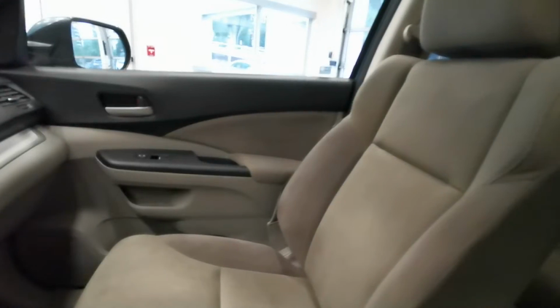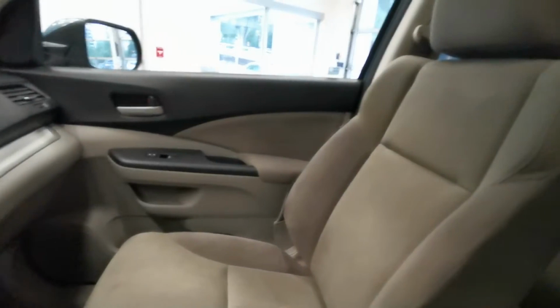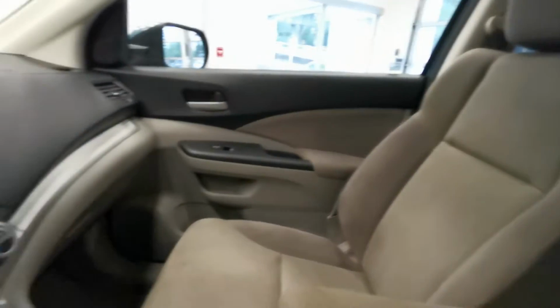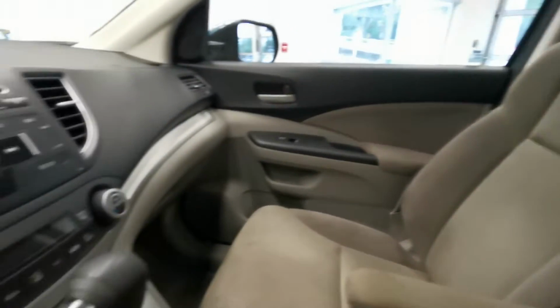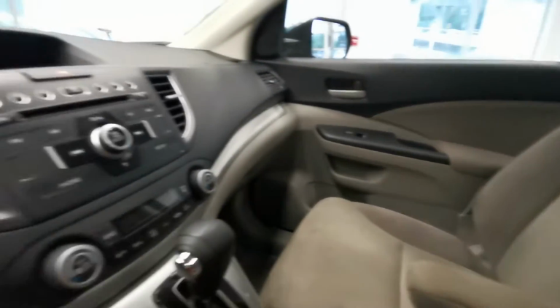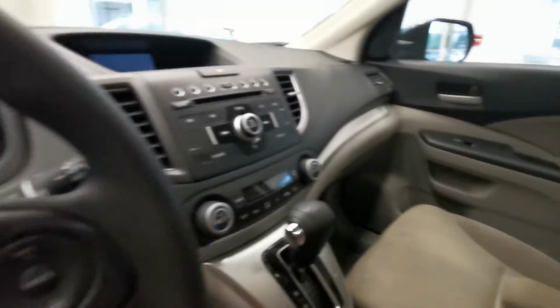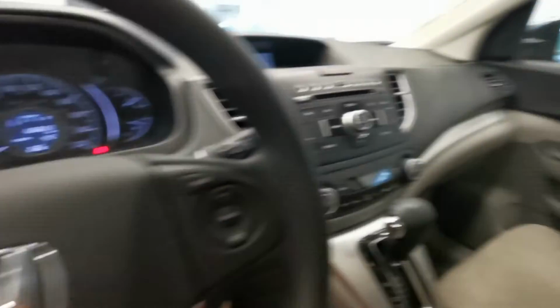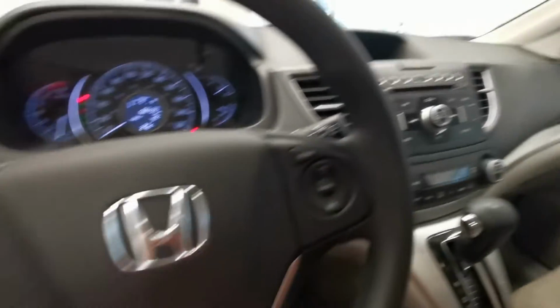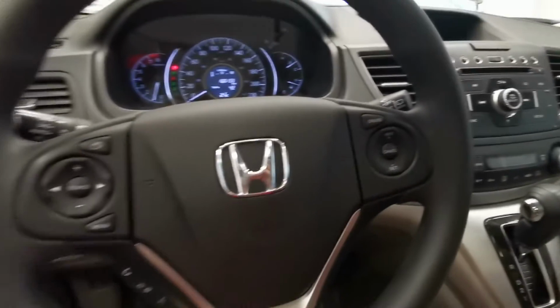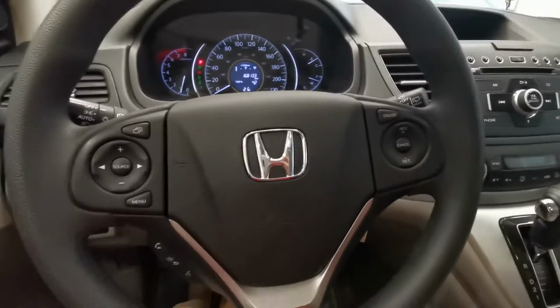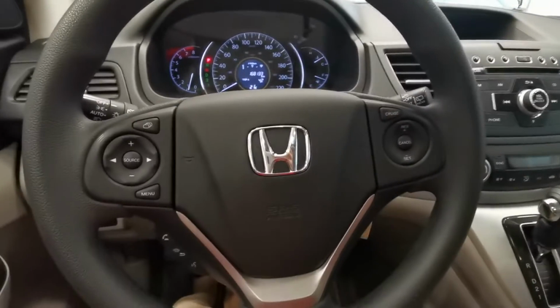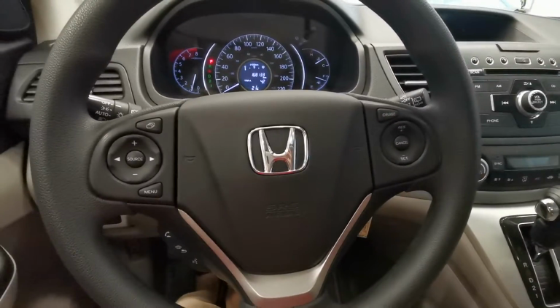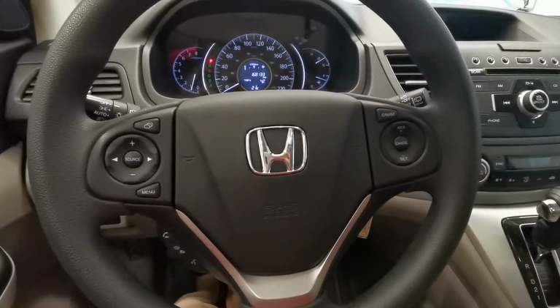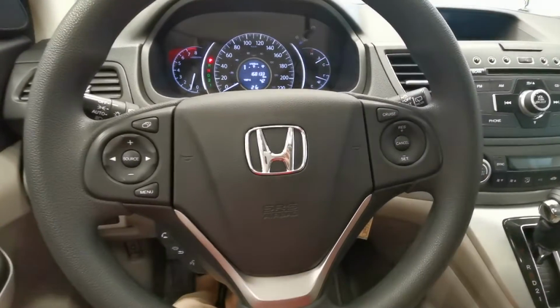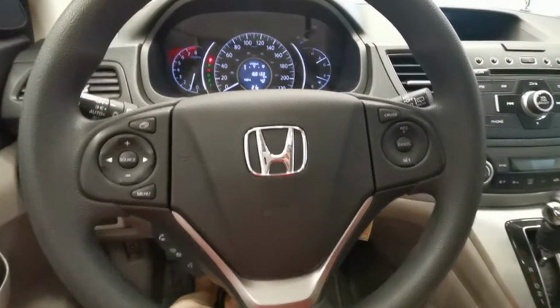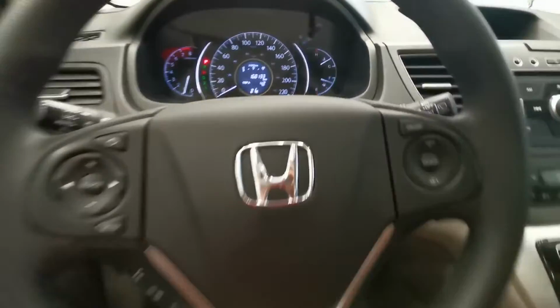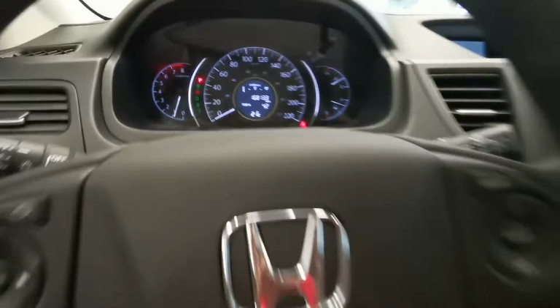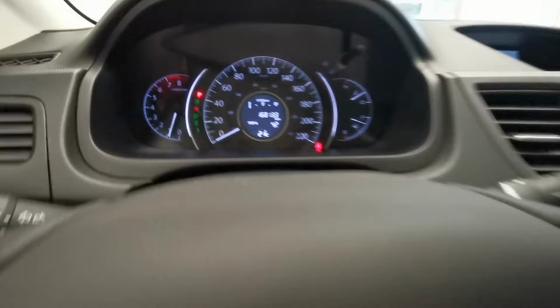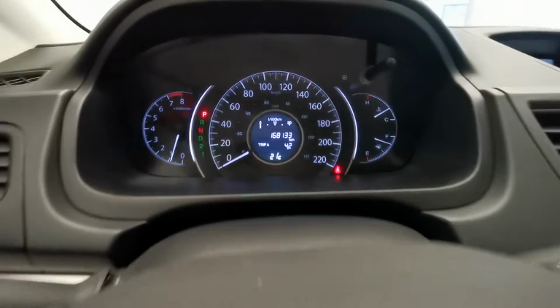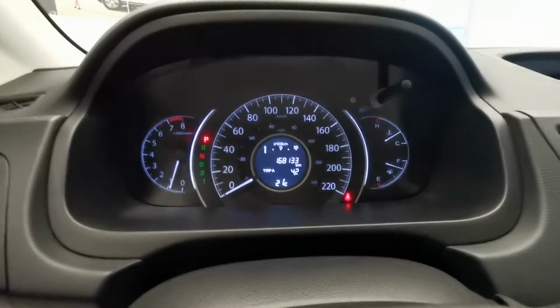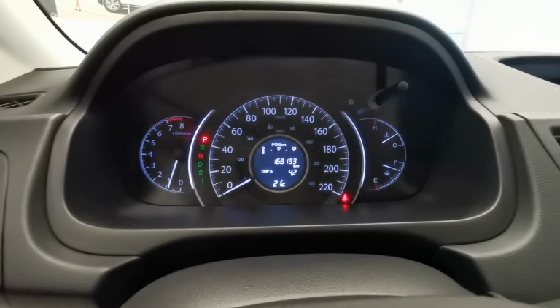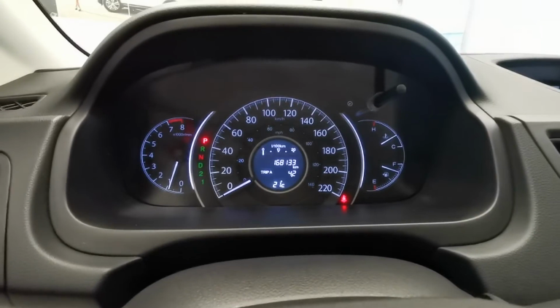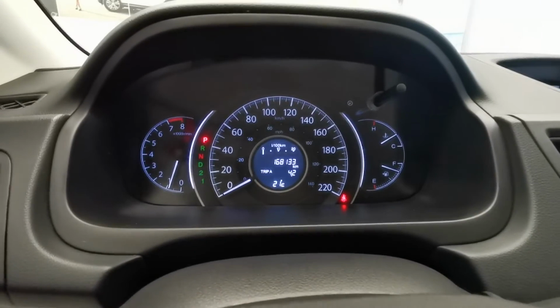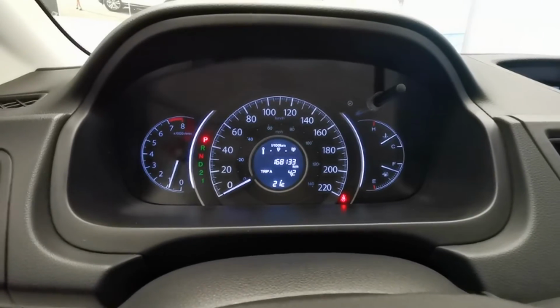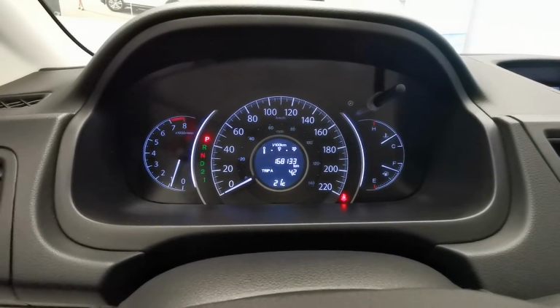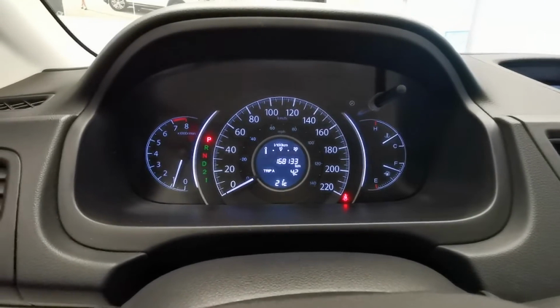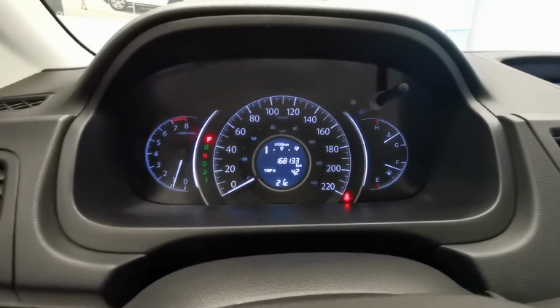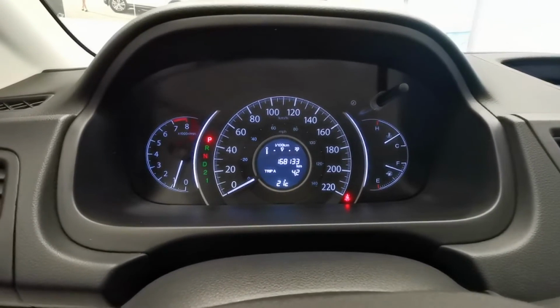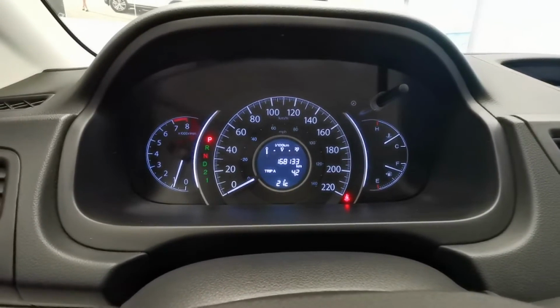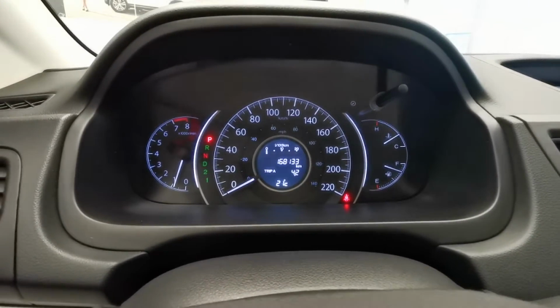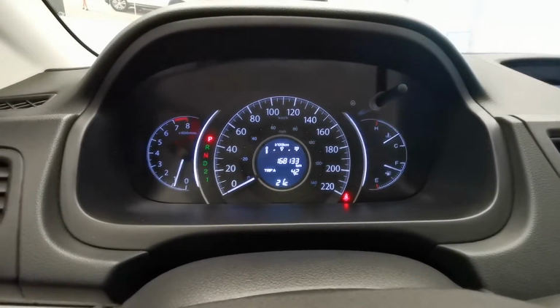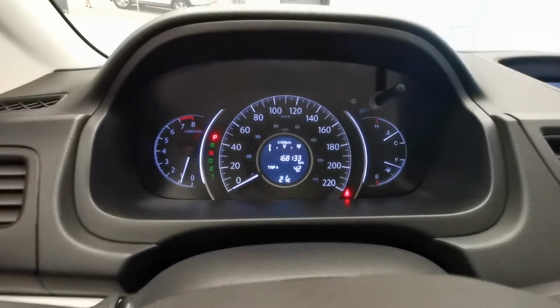Comfortable seating. Here is the steering wheel. Here is the knowledge of the car.